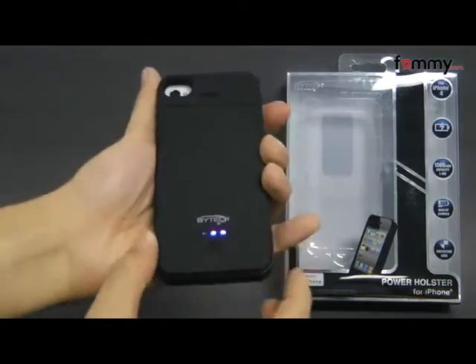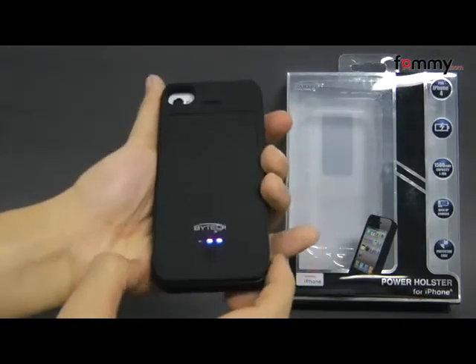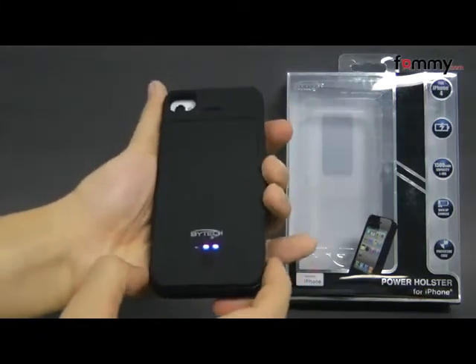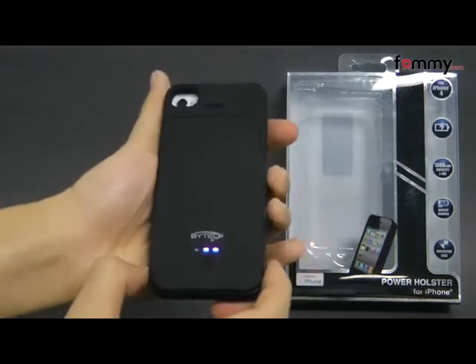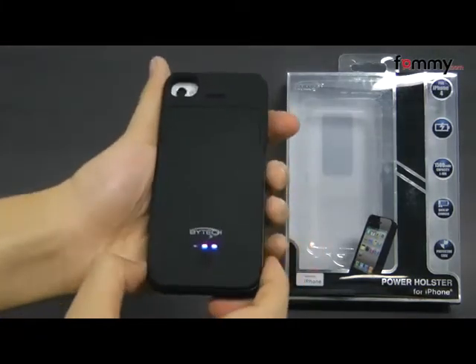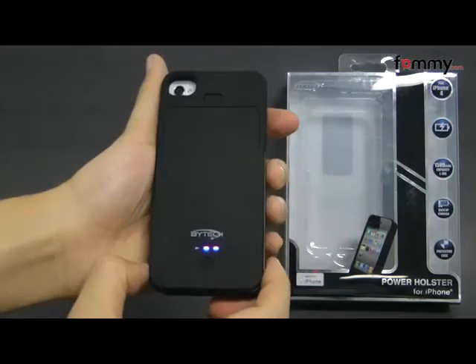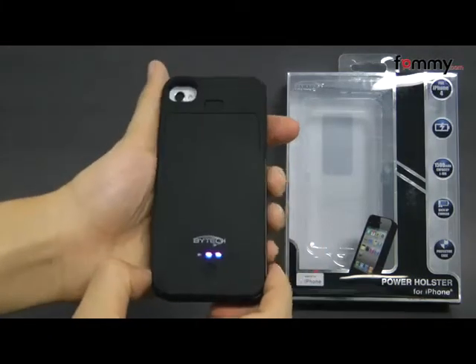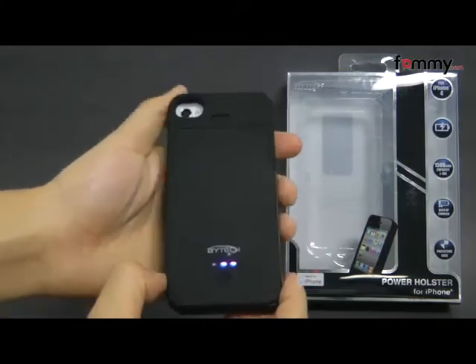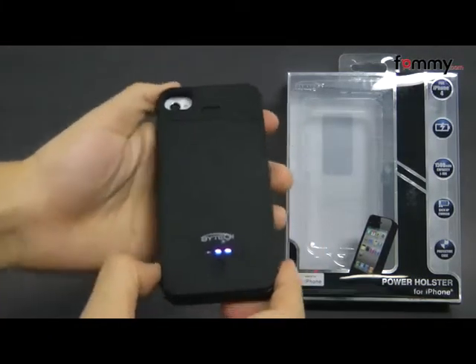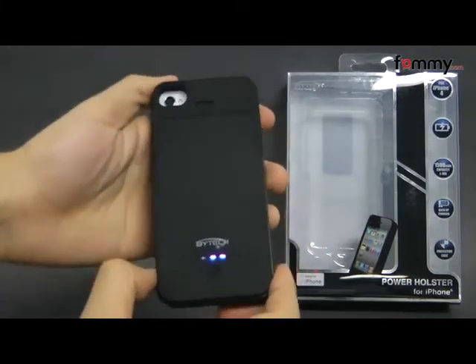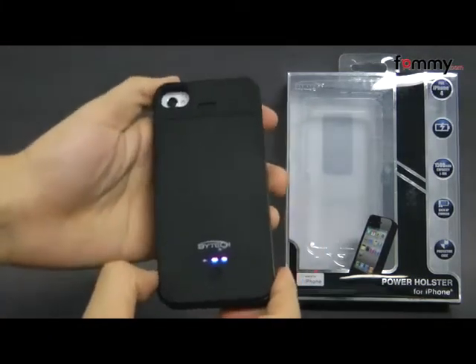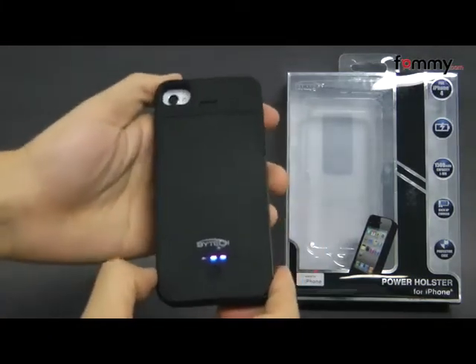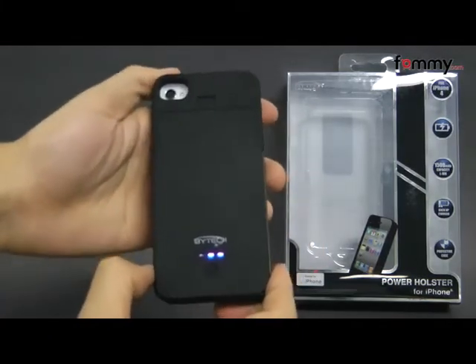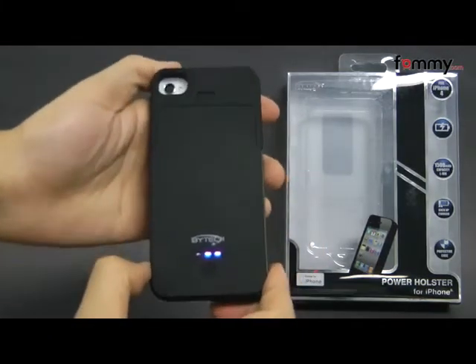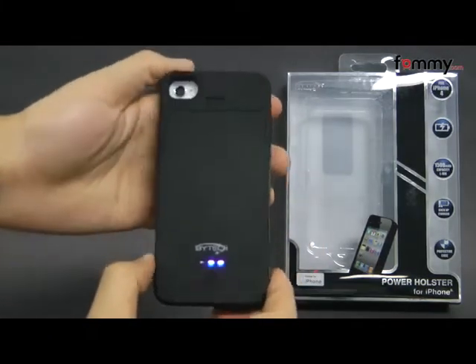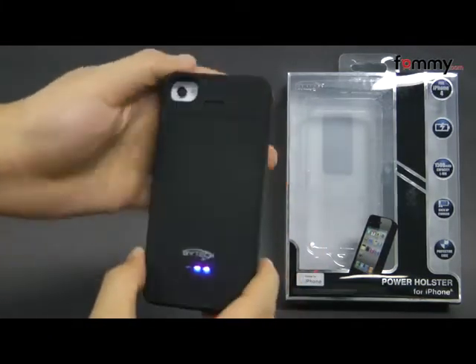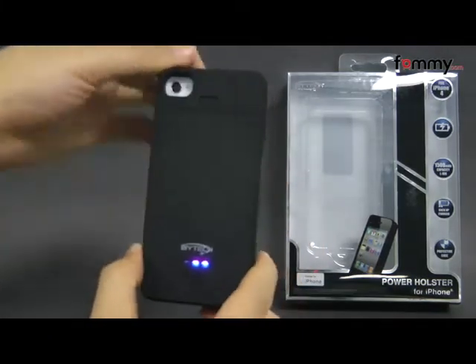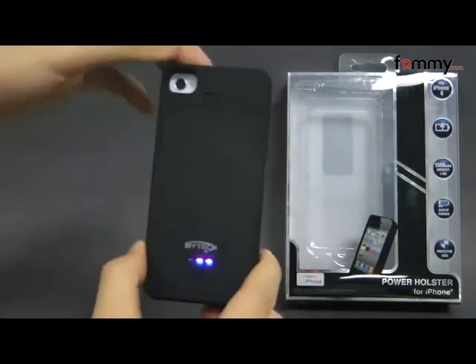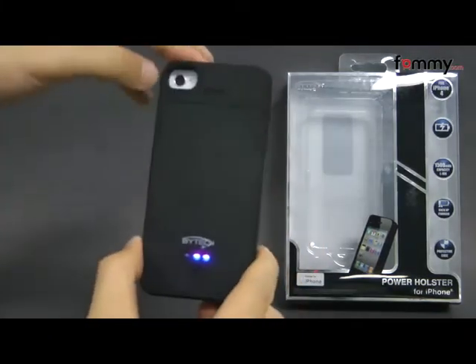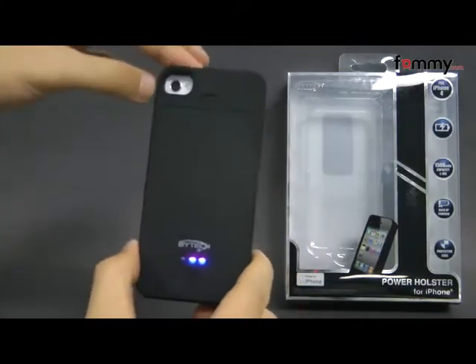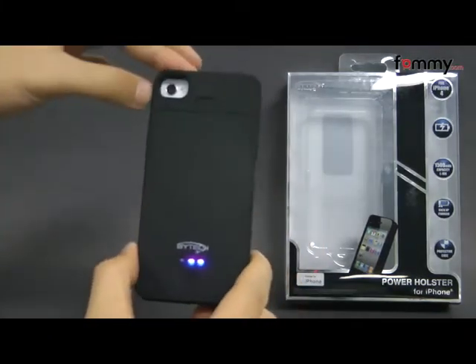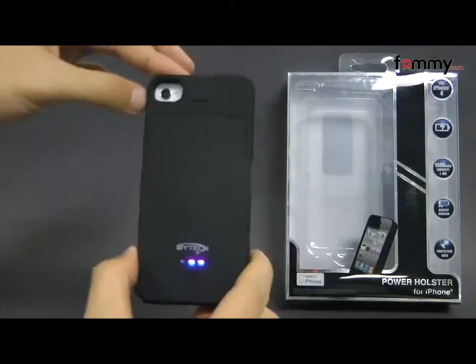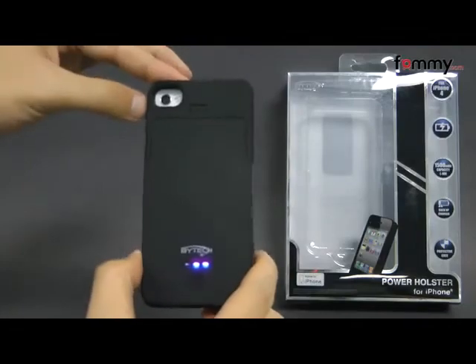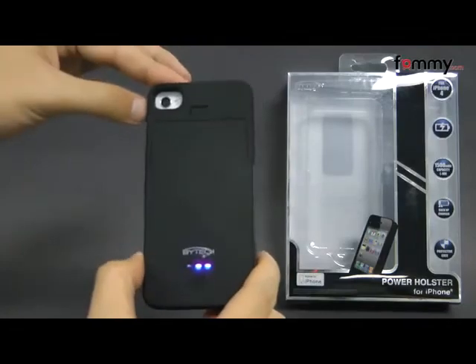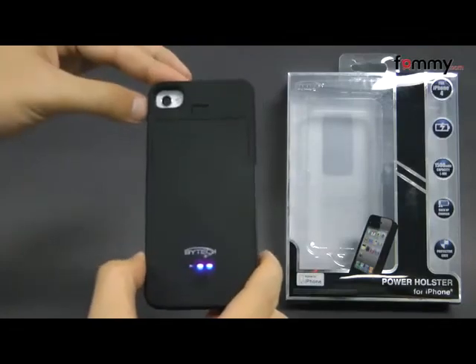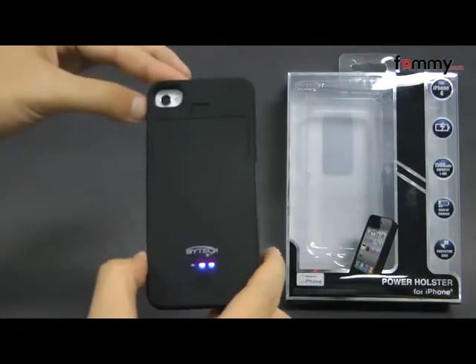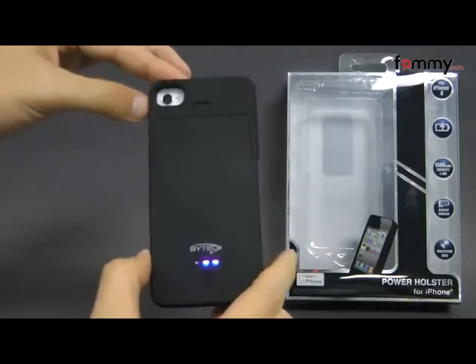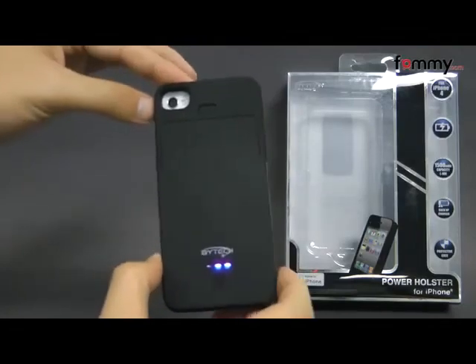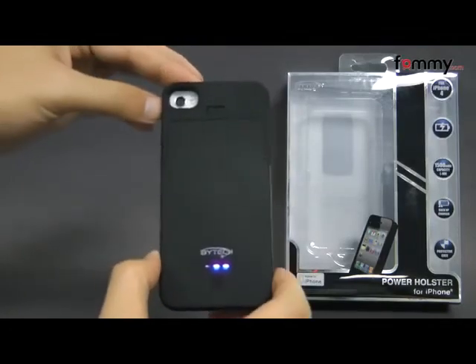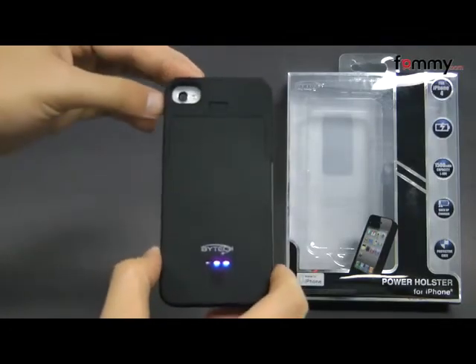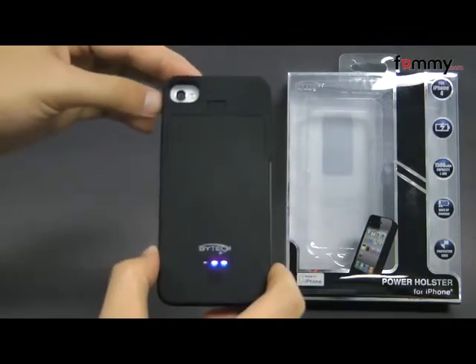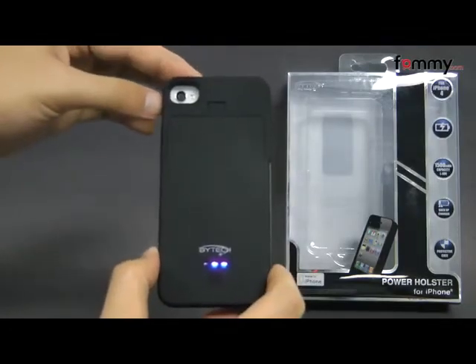Thanks for watching my review. Be sure to check out FAMI.com for the latest accessories for your device.